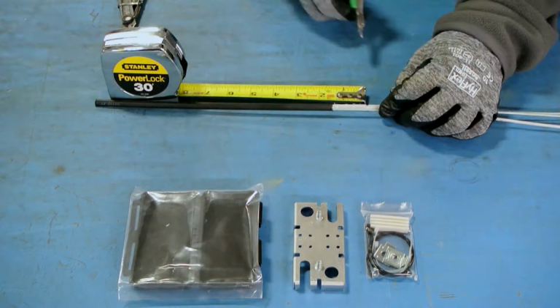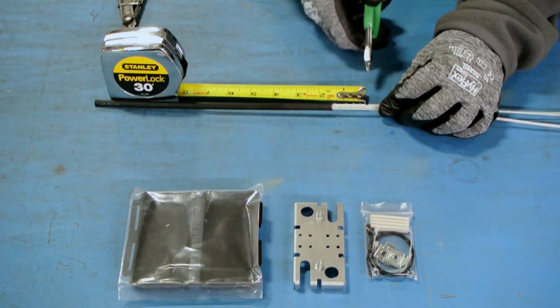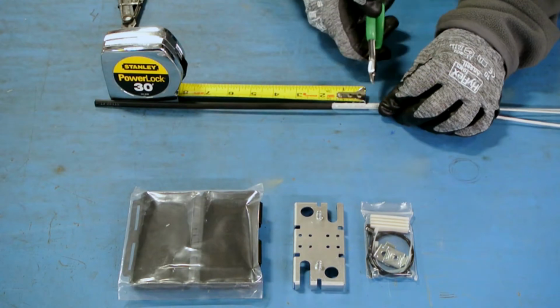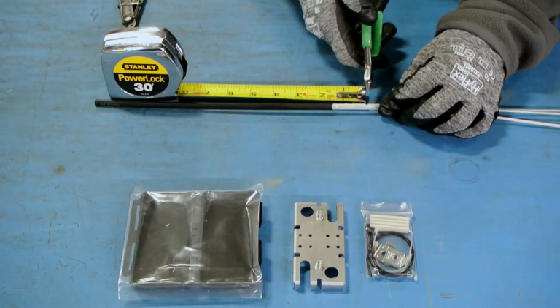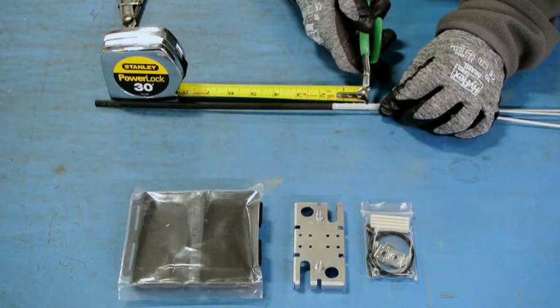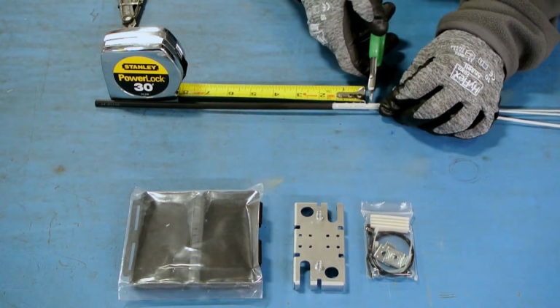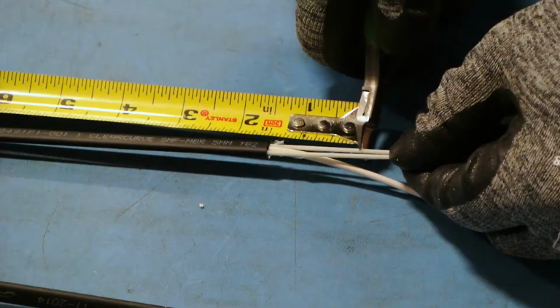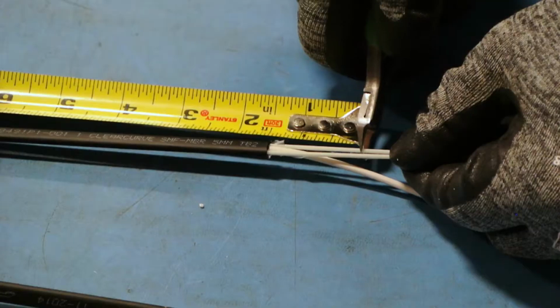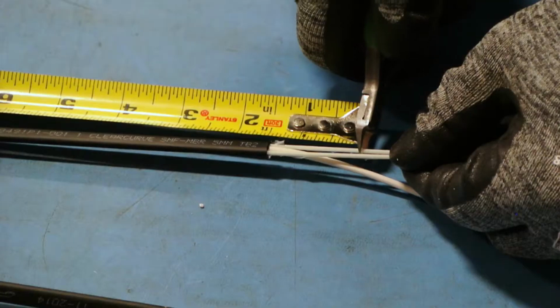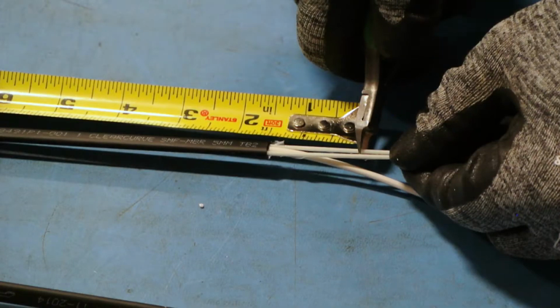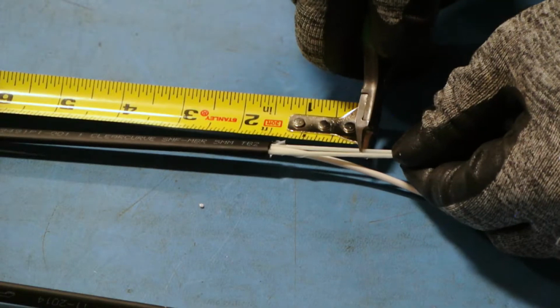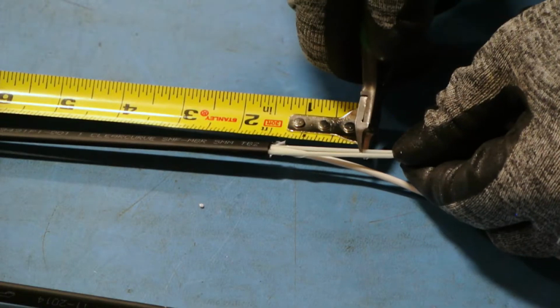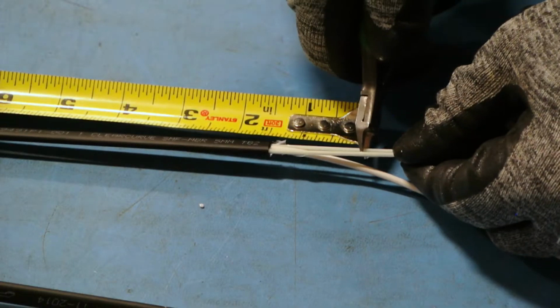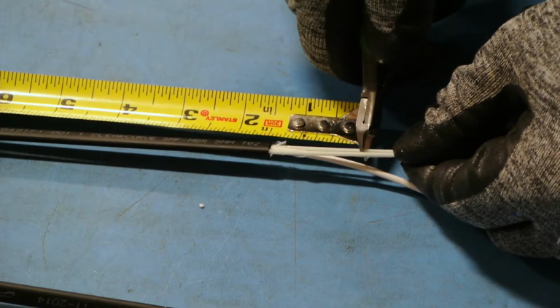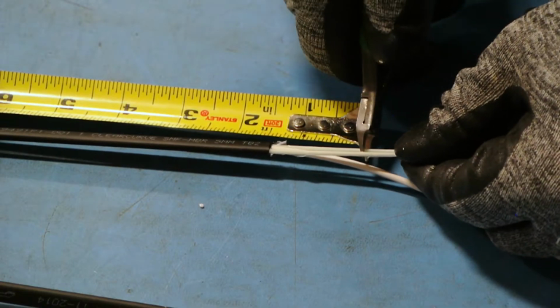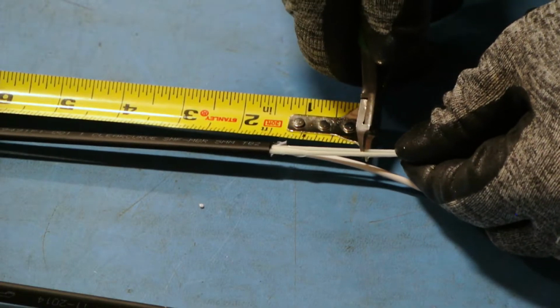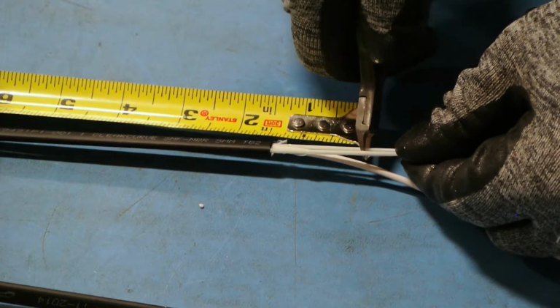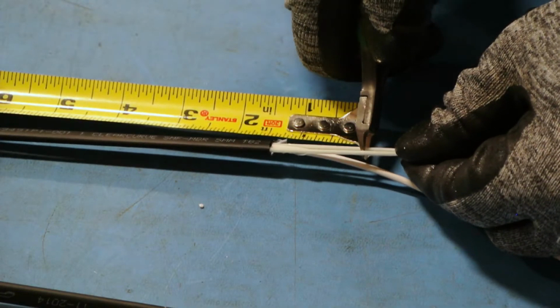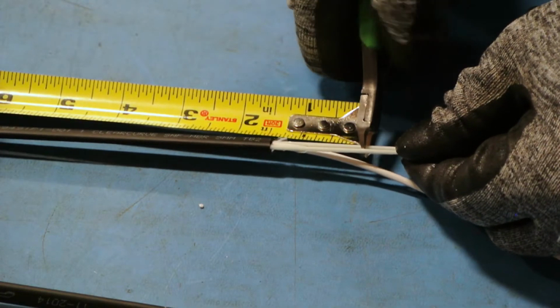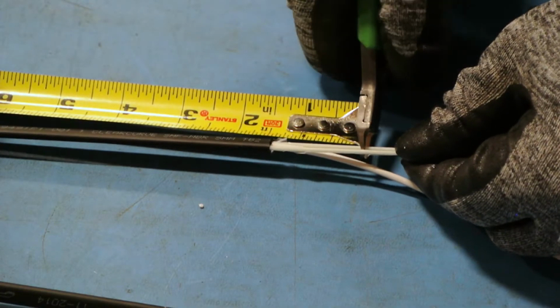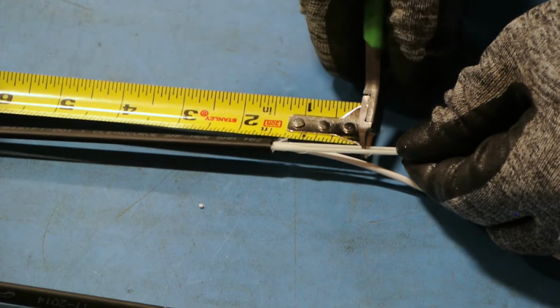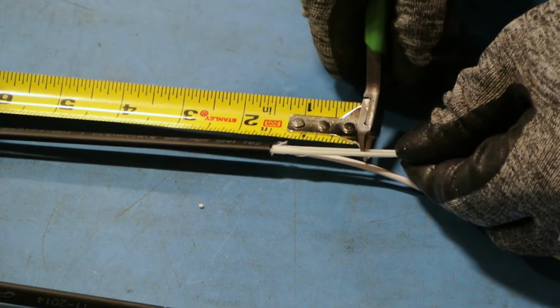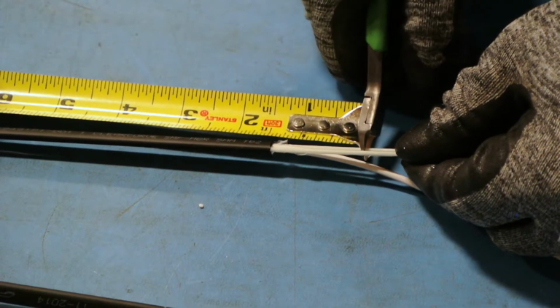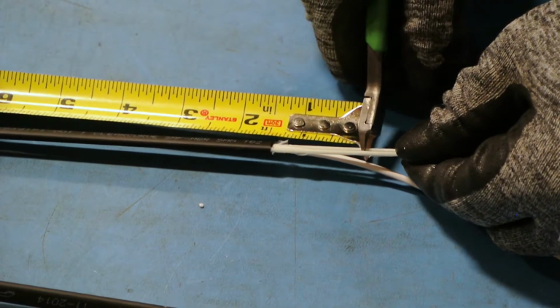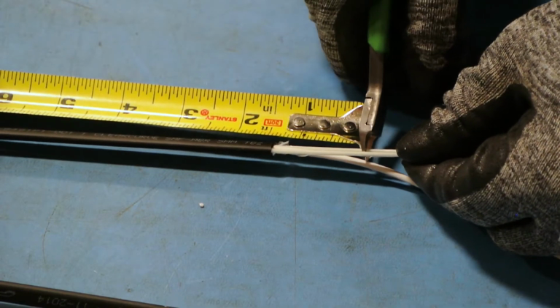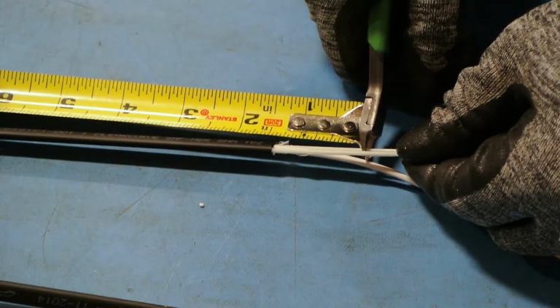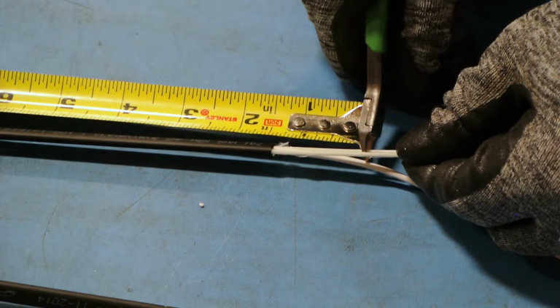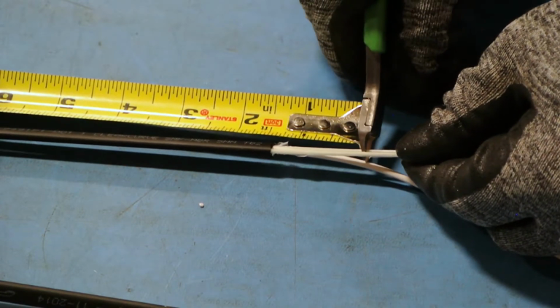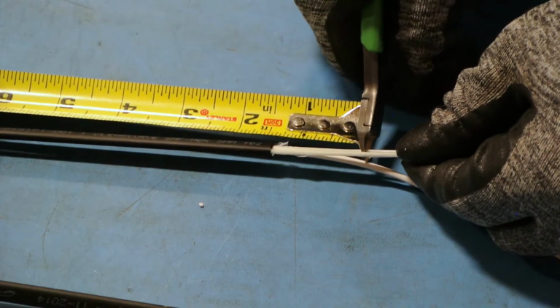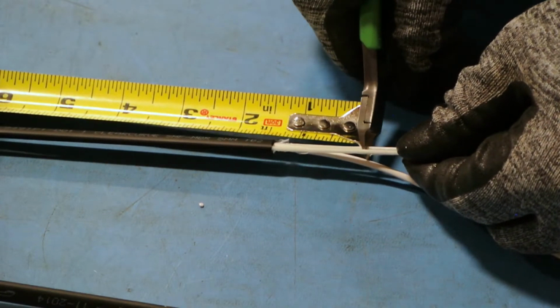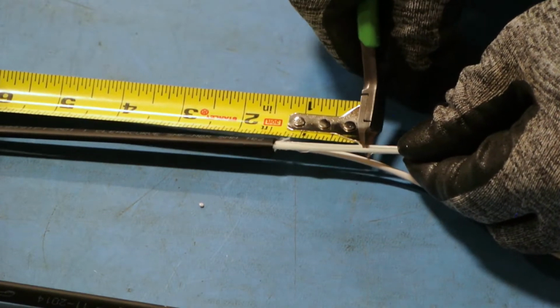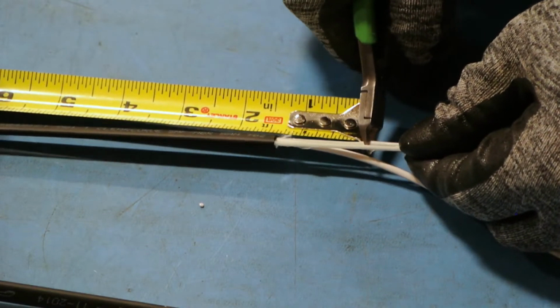Cut the central strength member, CSM, to one and a half inches from the outer jacketing.